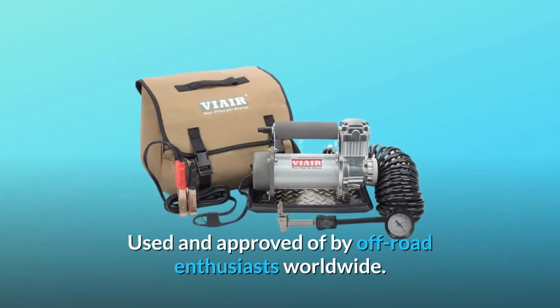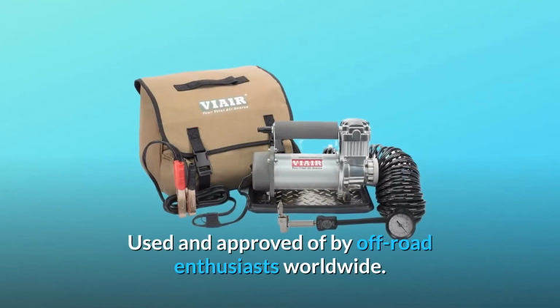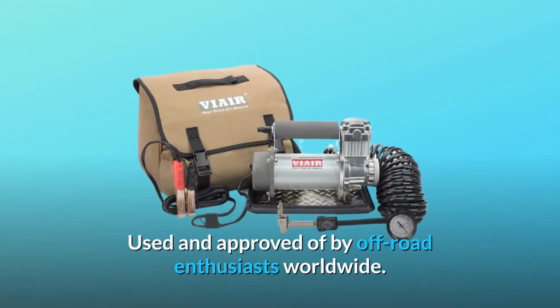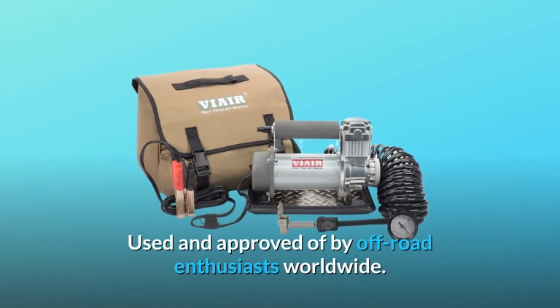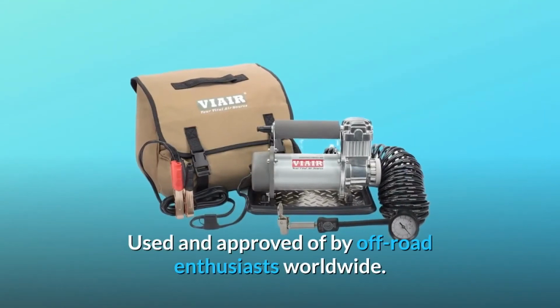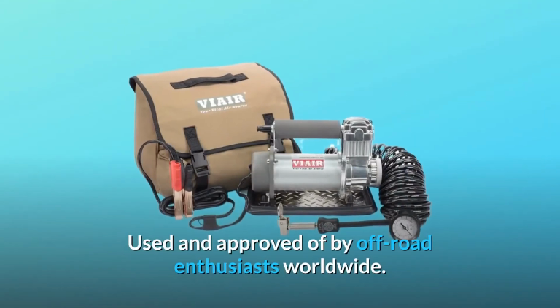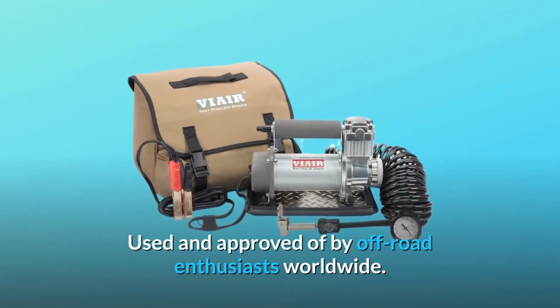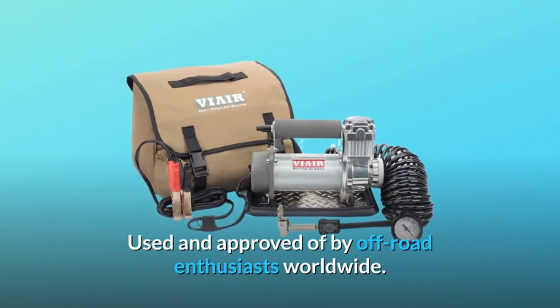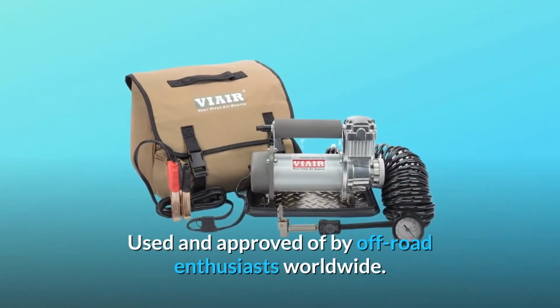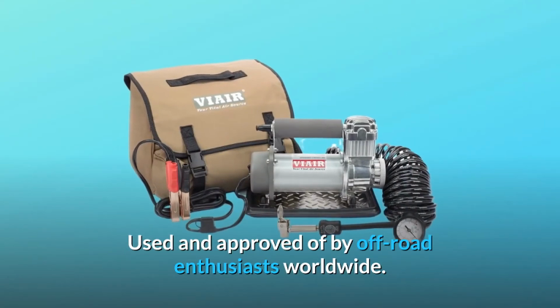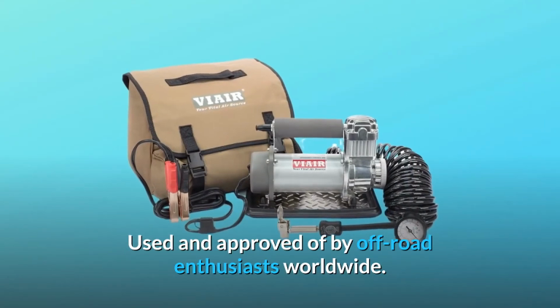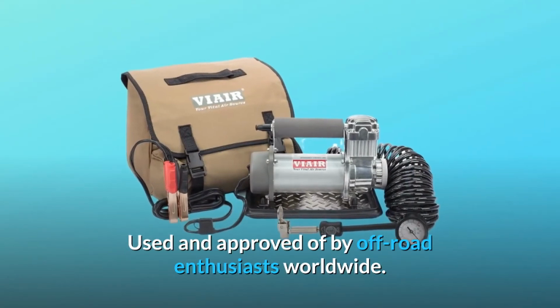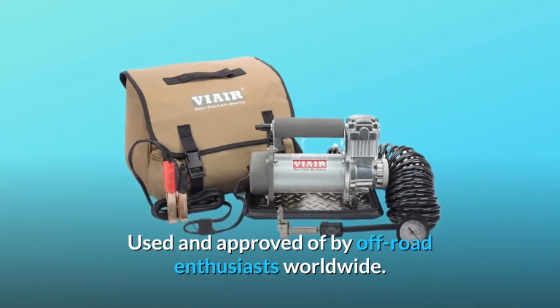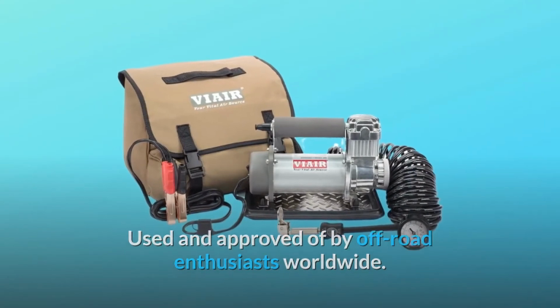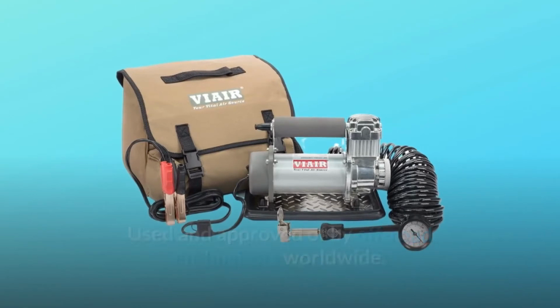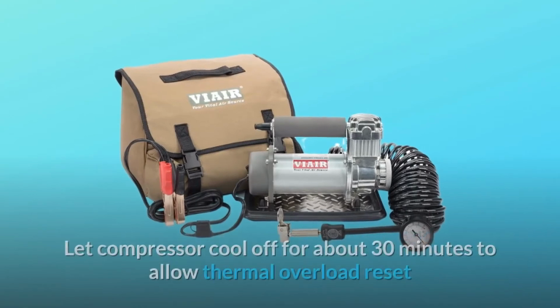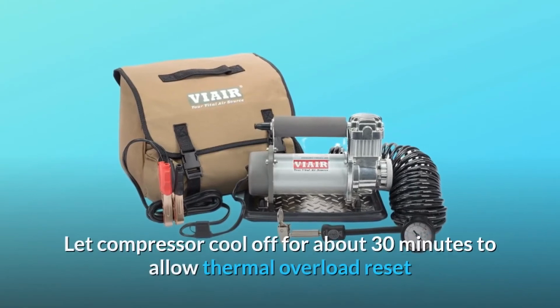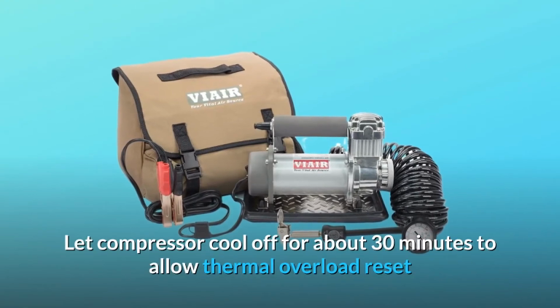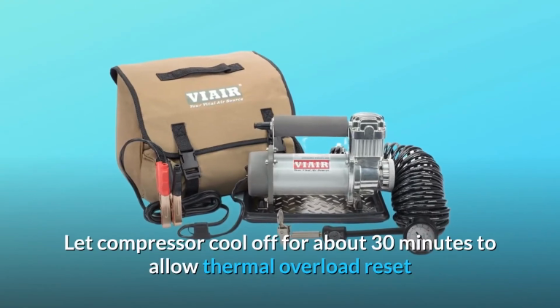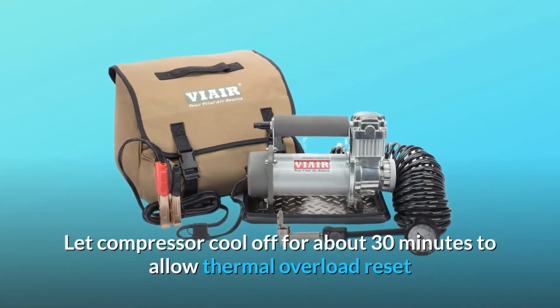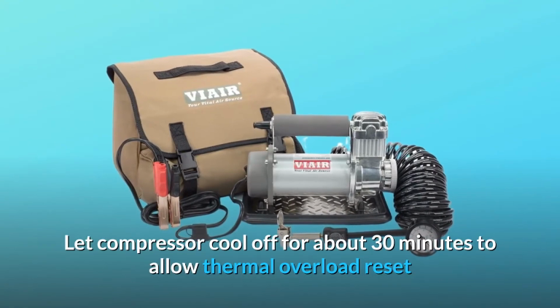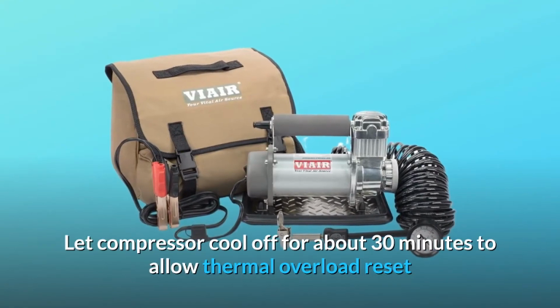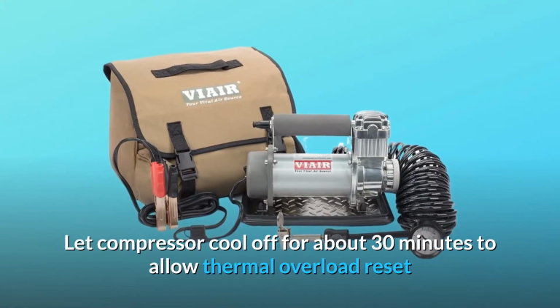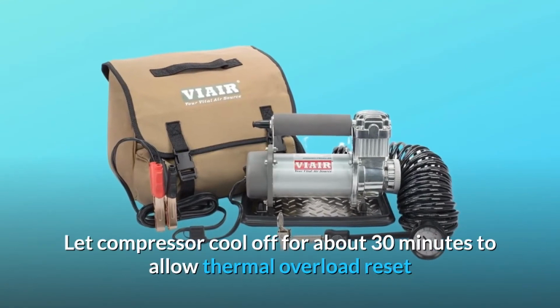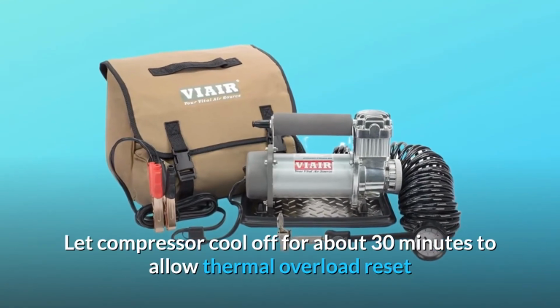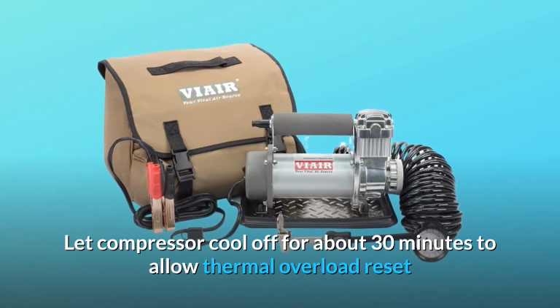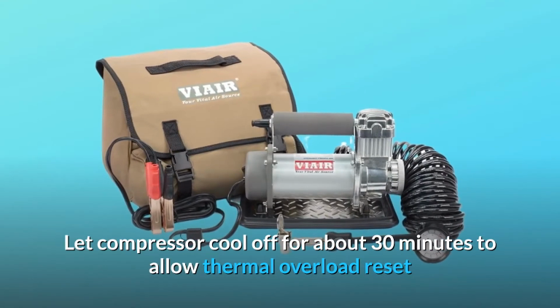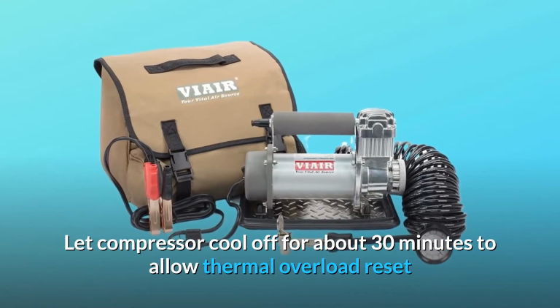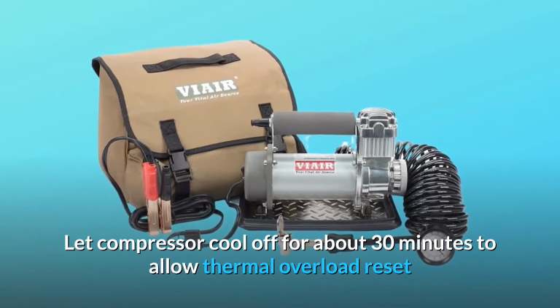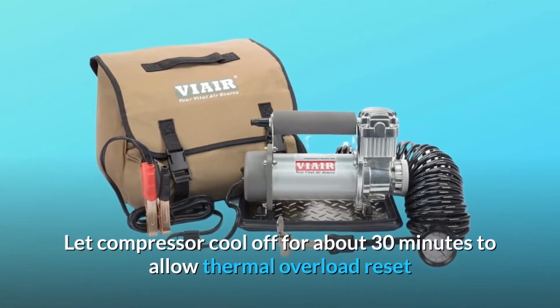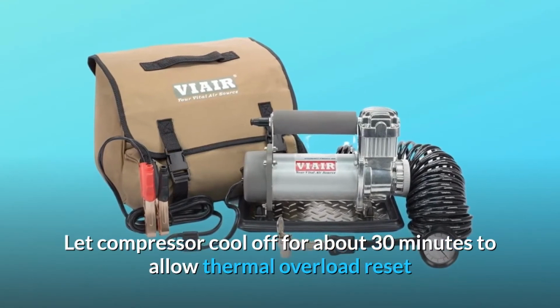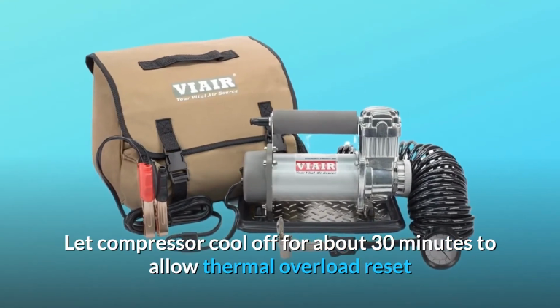Used and approved by off-road enthusiasts worldwide. Let the compressor cool off for about 30 minutes to allow thermal overload reset.